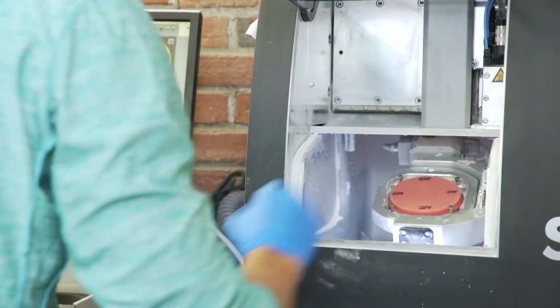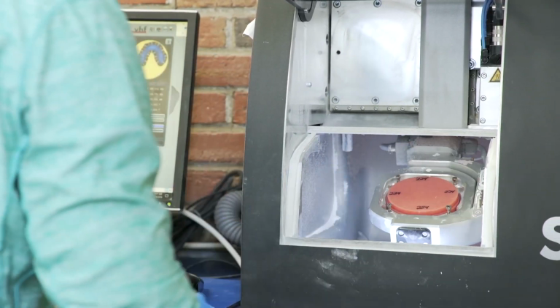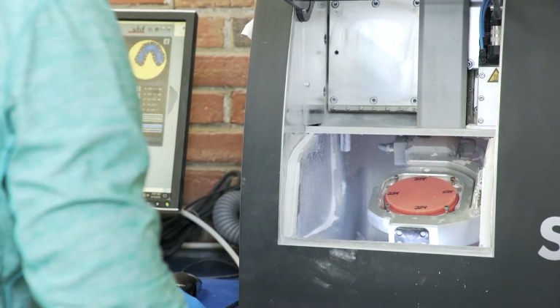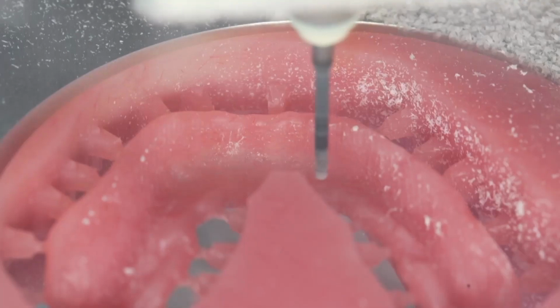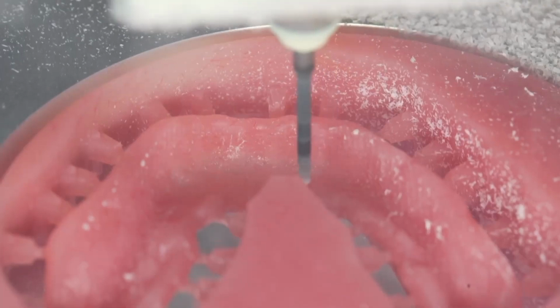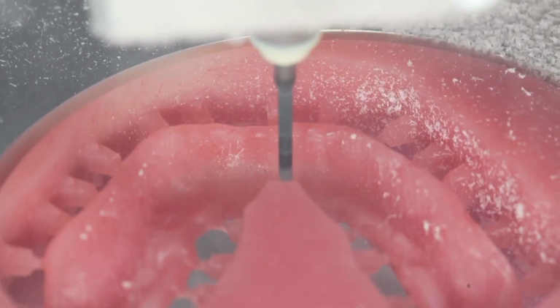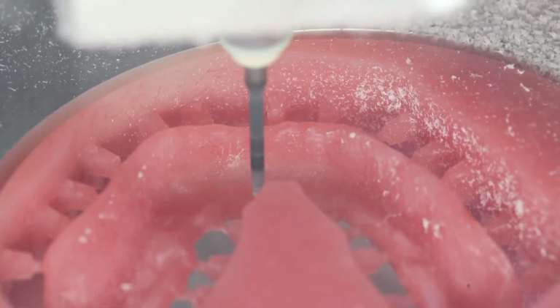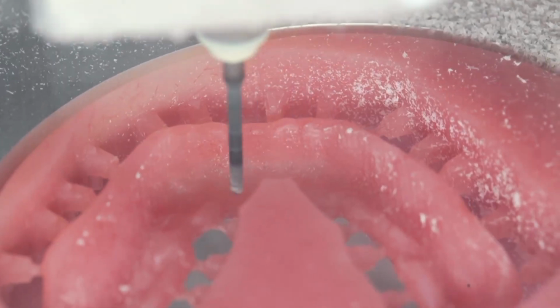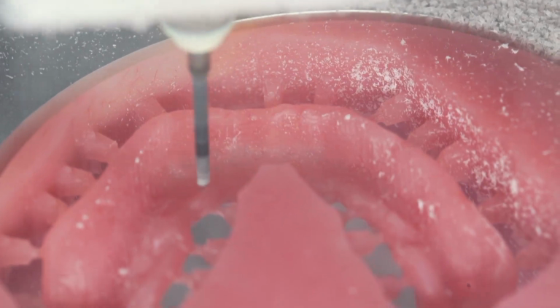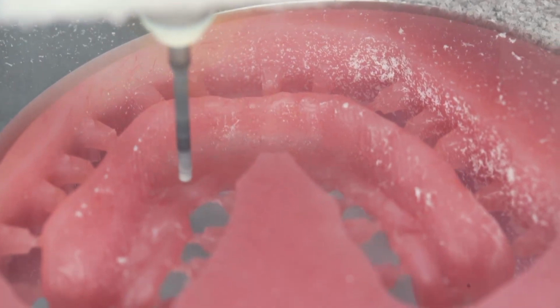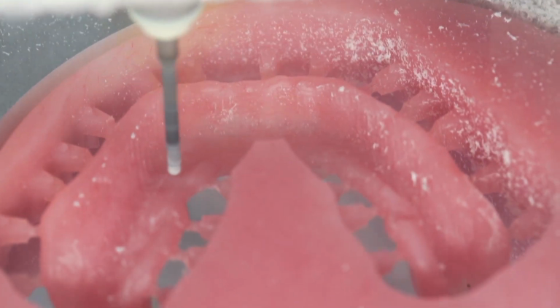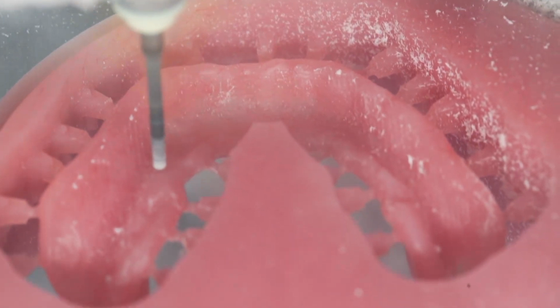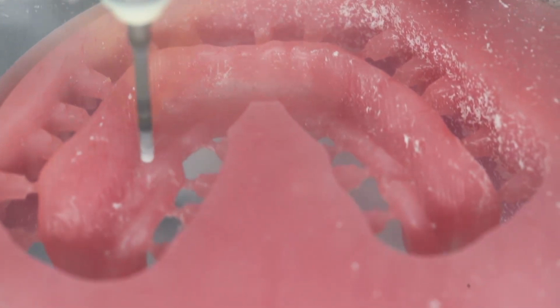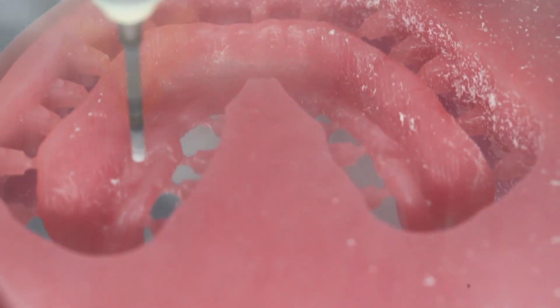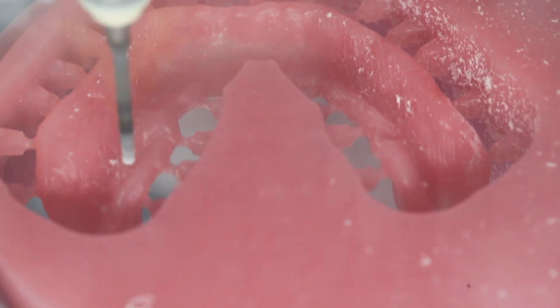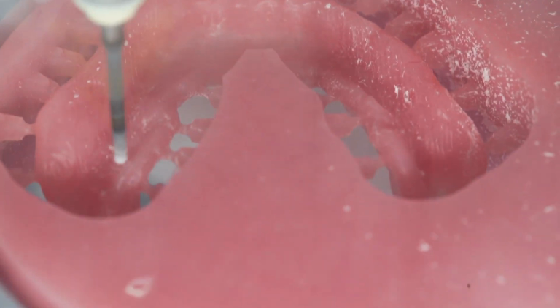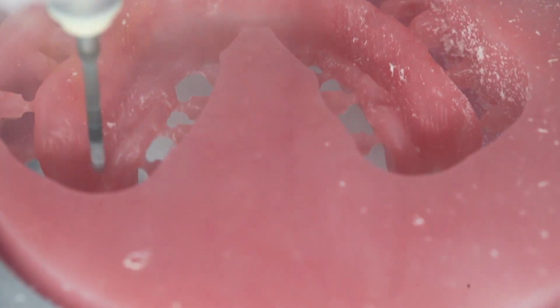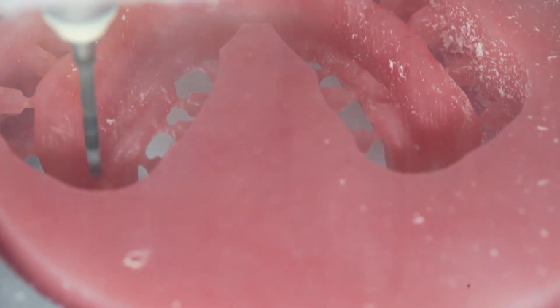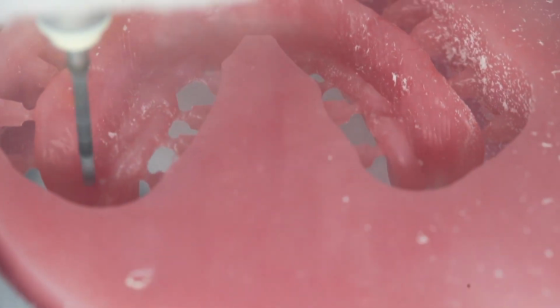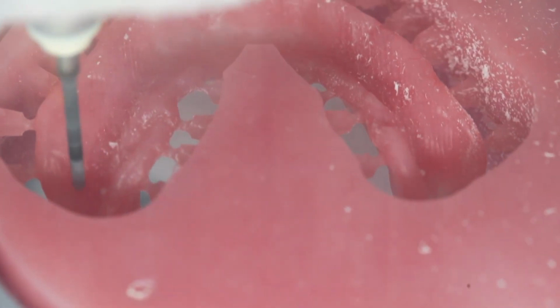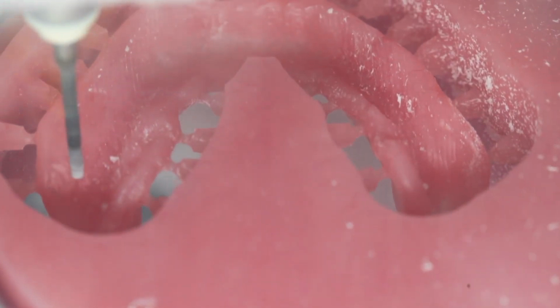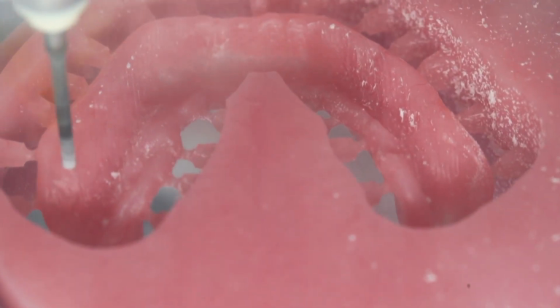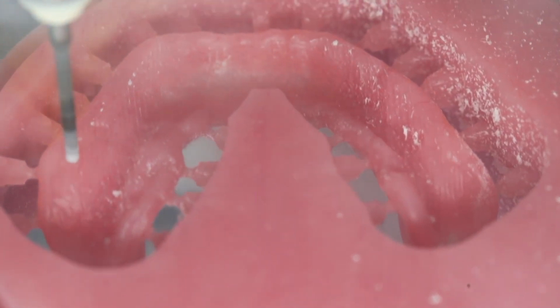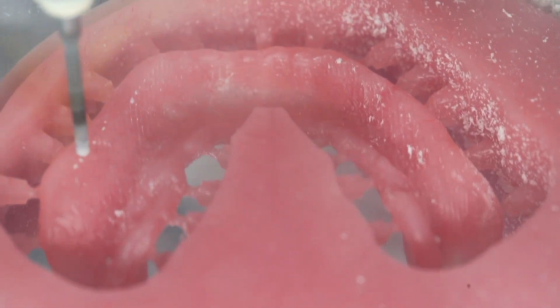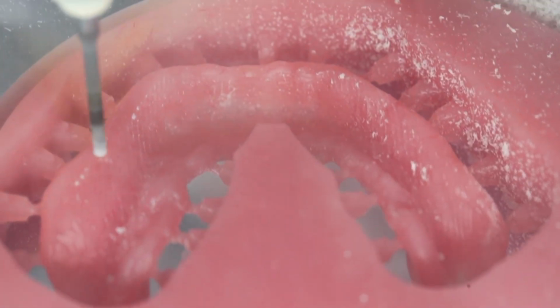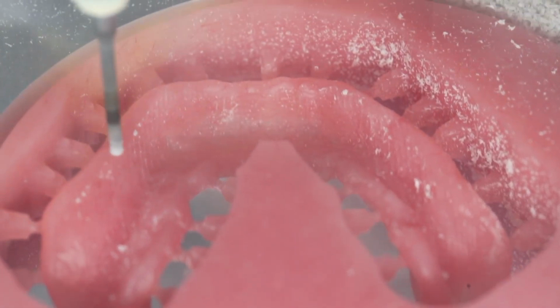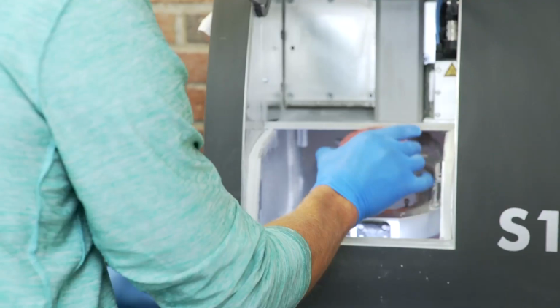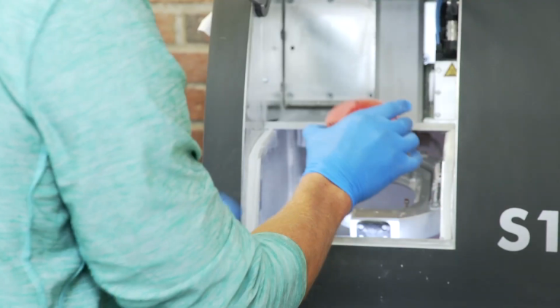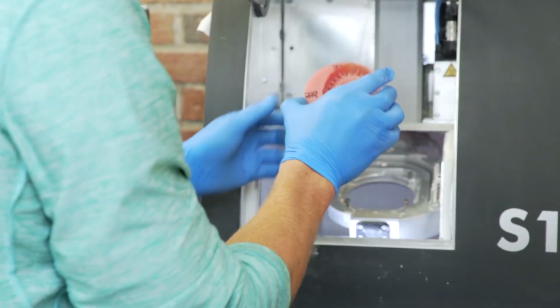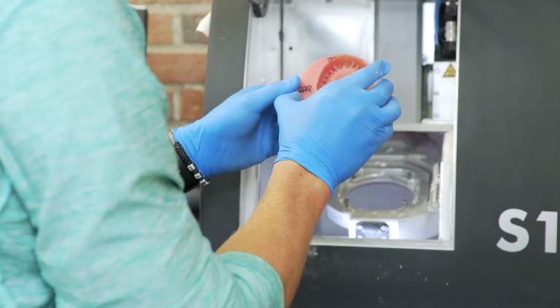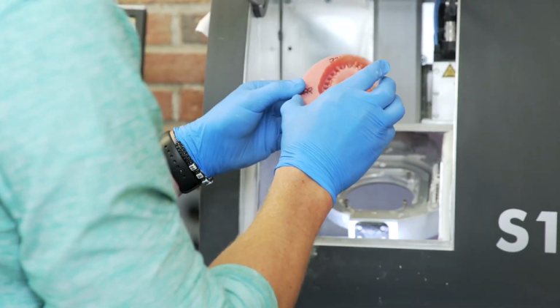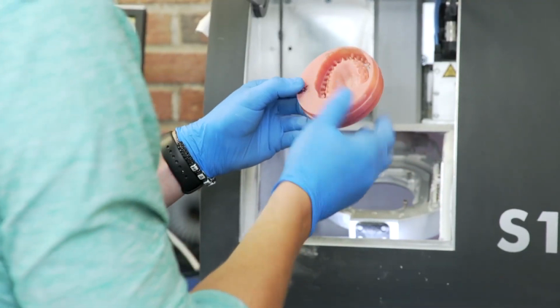When finished, a perfect denture frame is ready for polishing, tooth placement, and finishing touches.